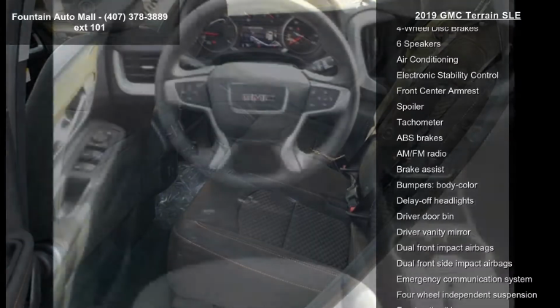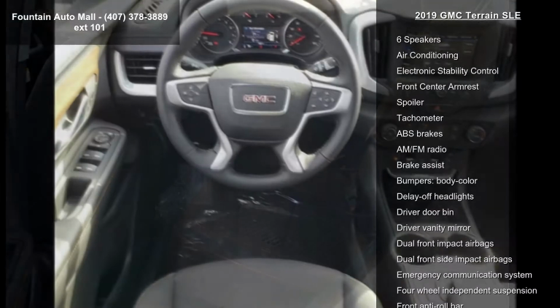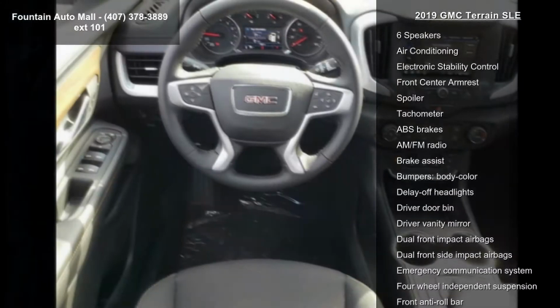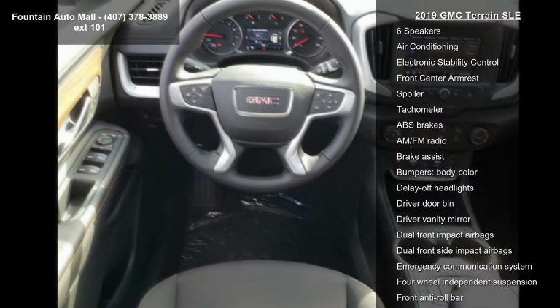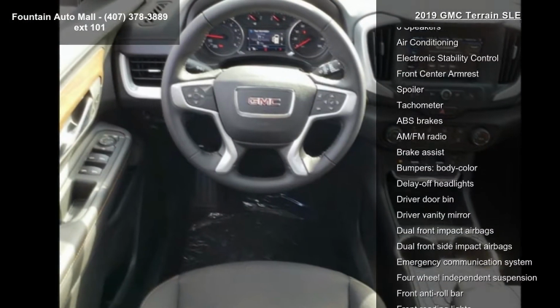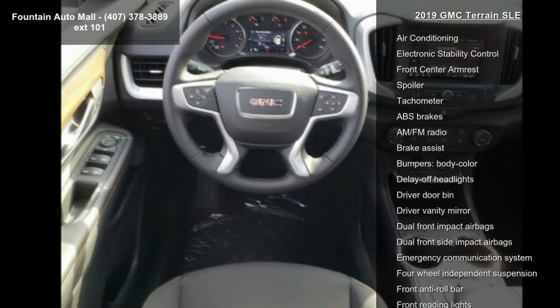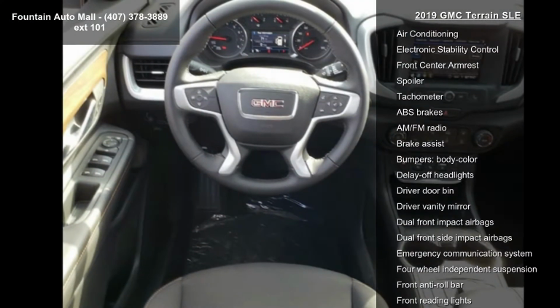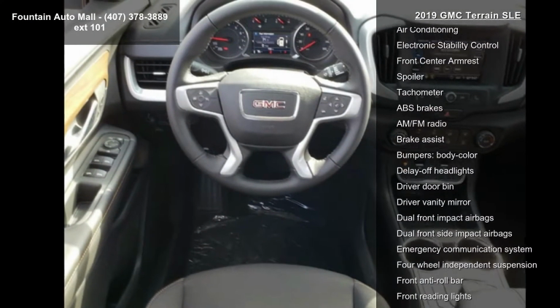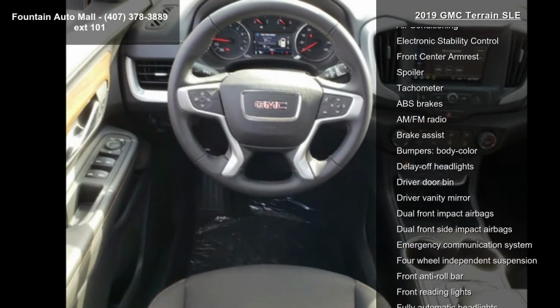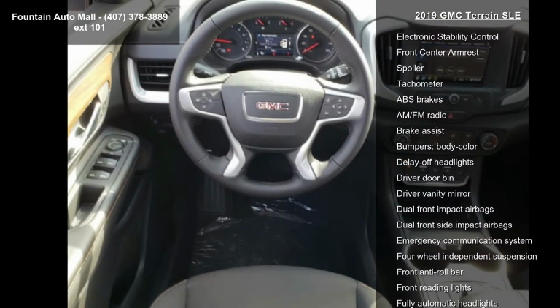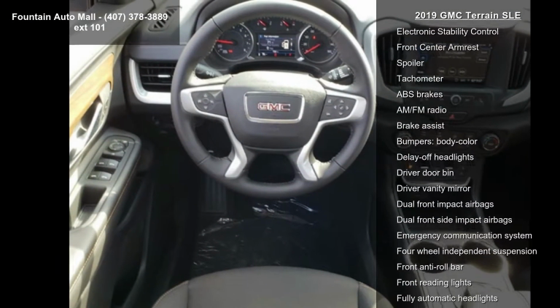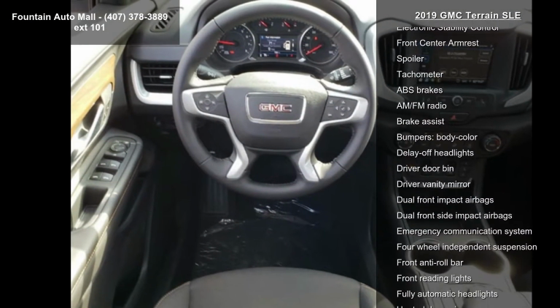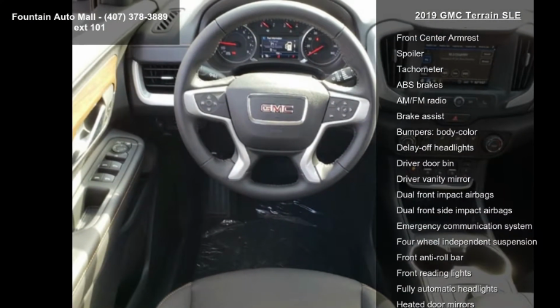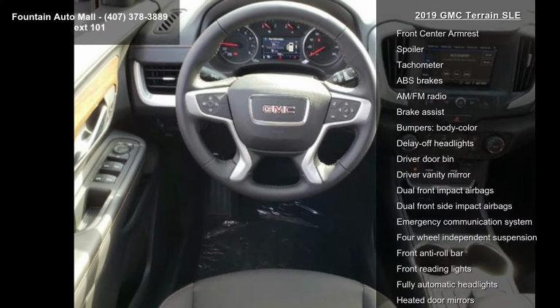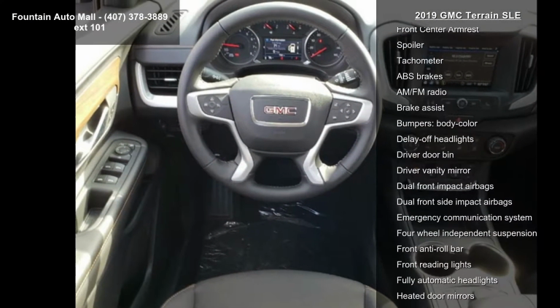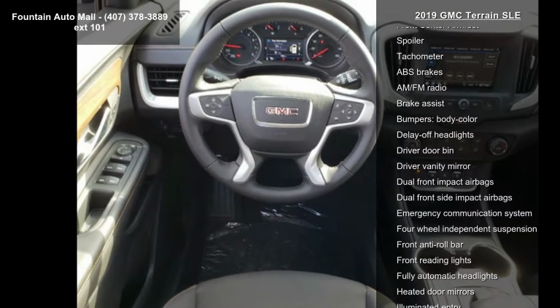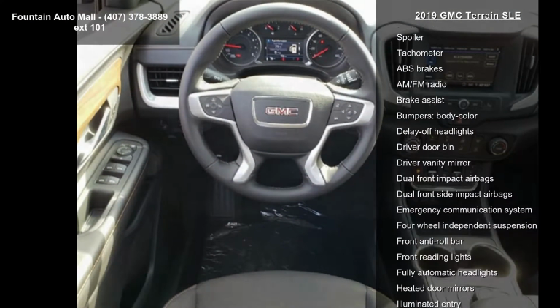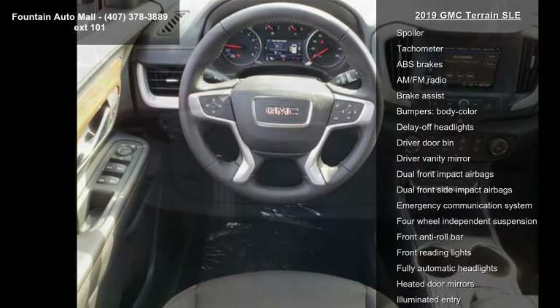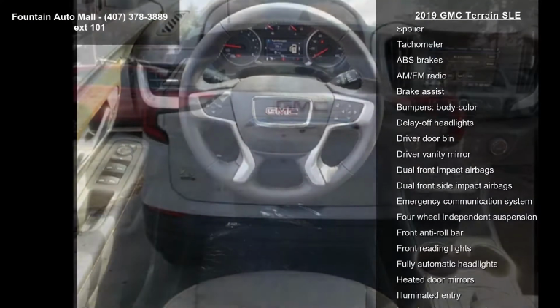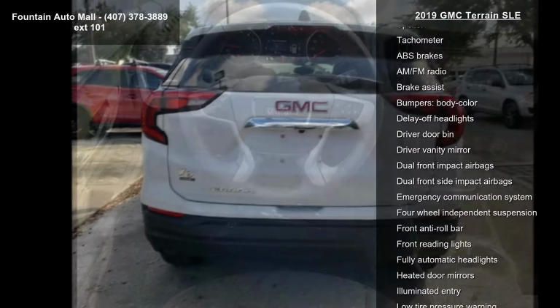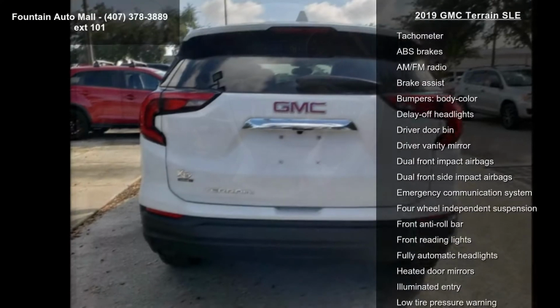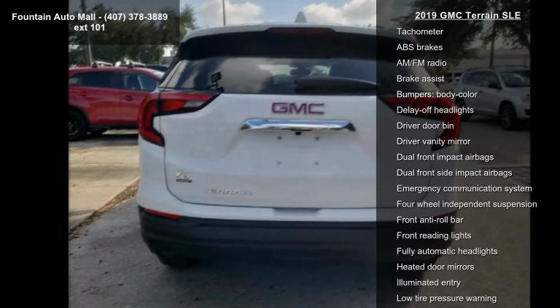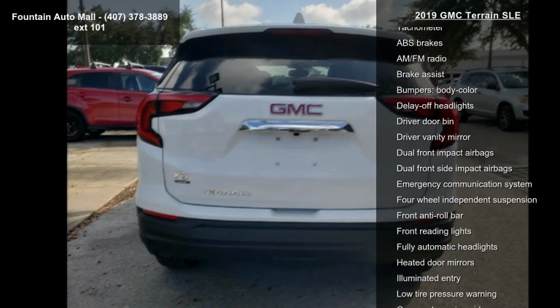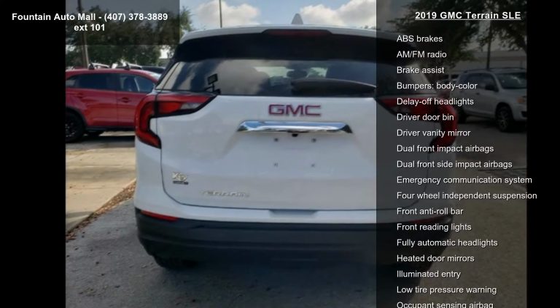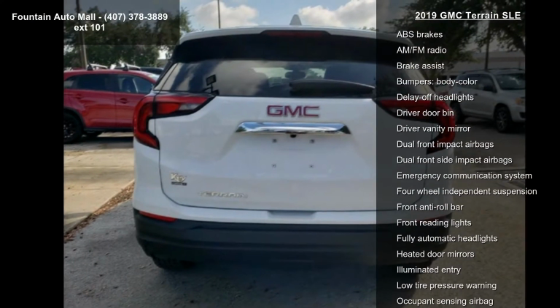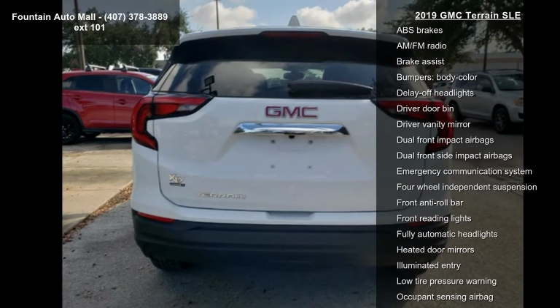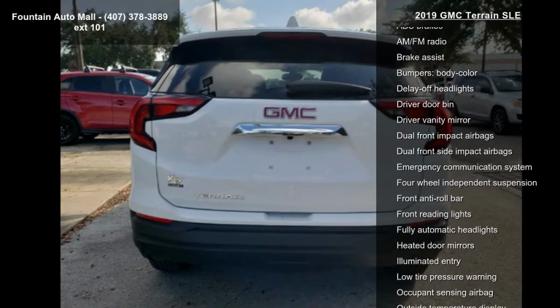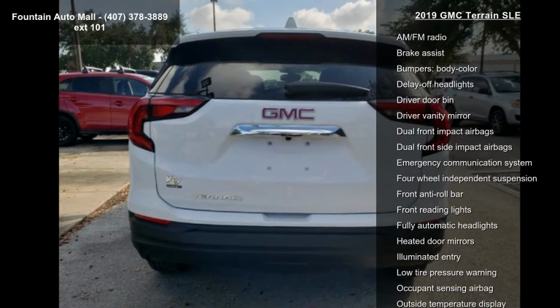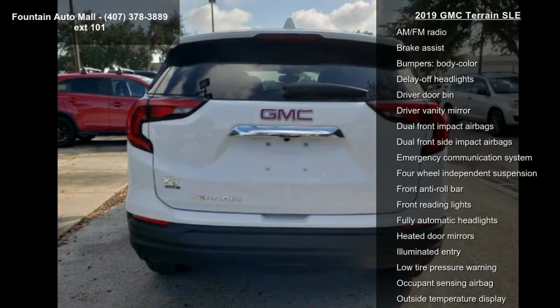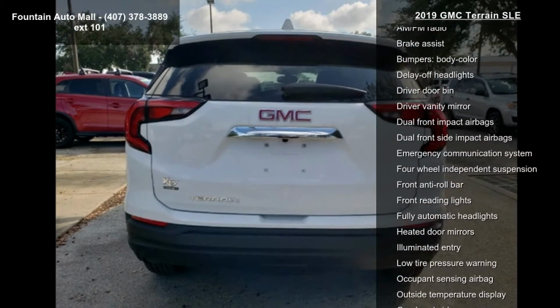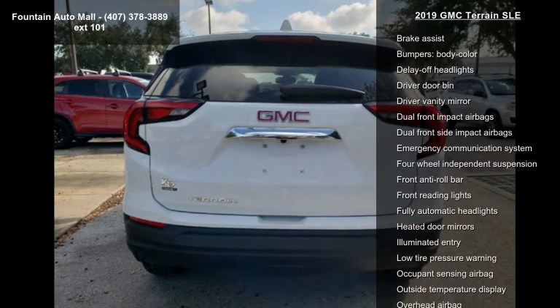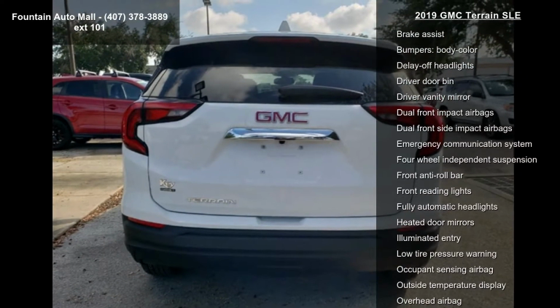4-Way Manual Front Passenger Seat, 4-Way Manual Driver Seat, and Bluetooth for Phone.